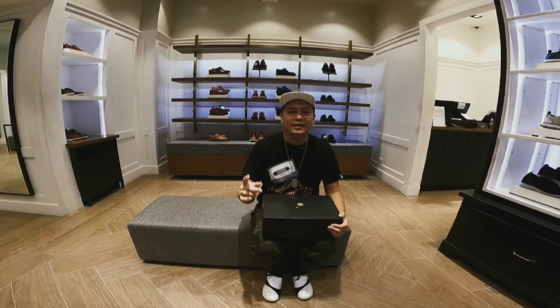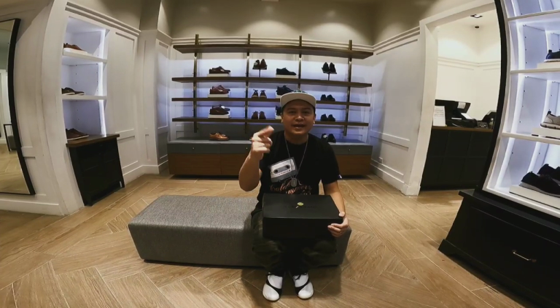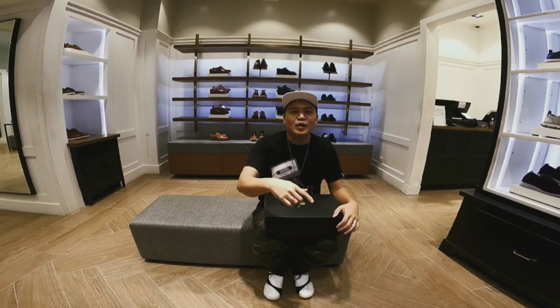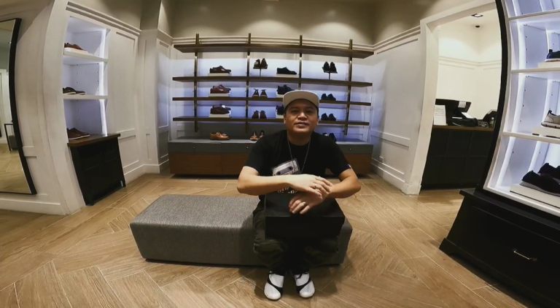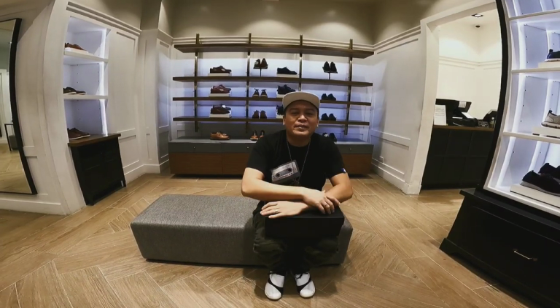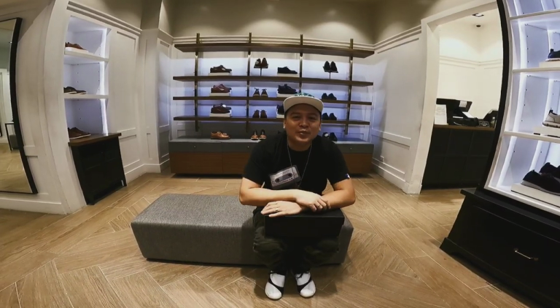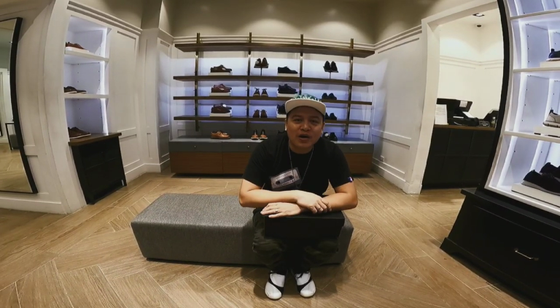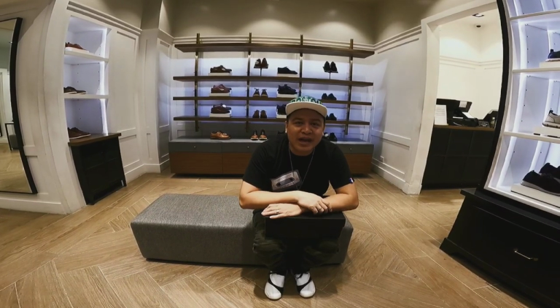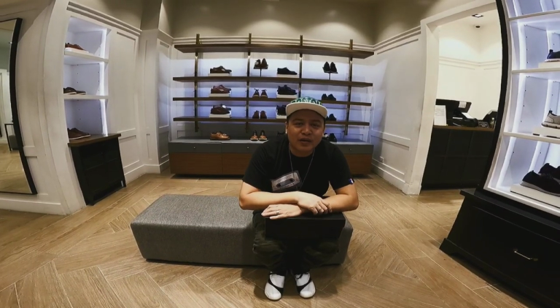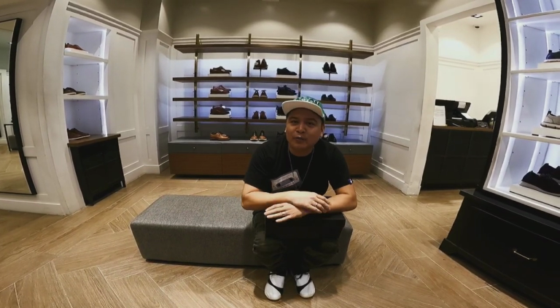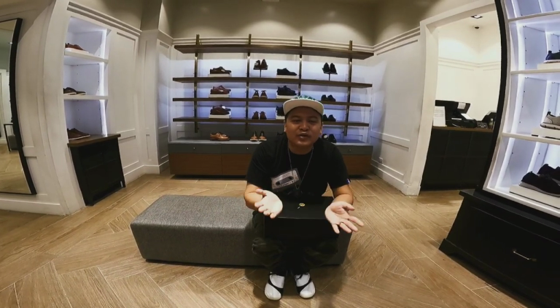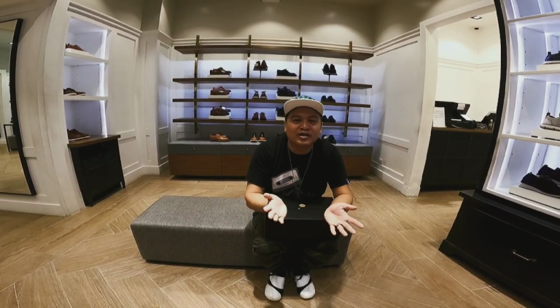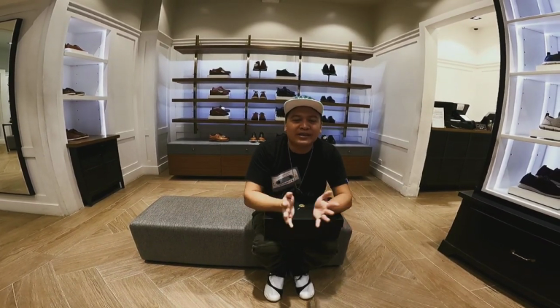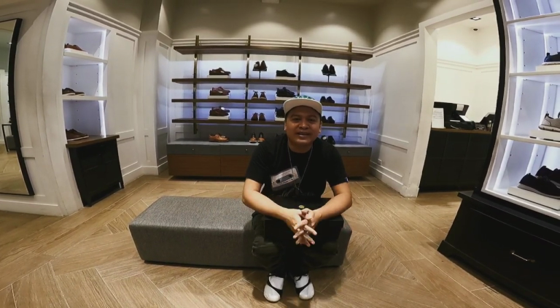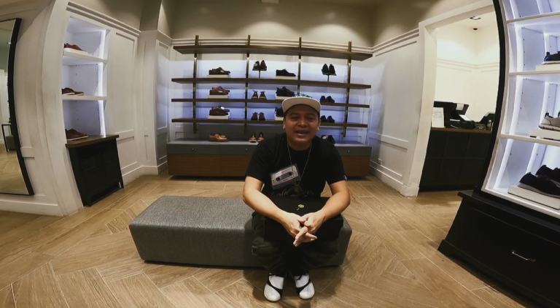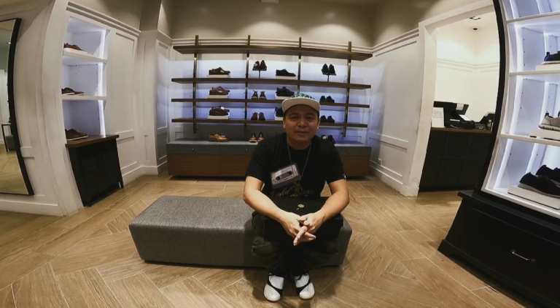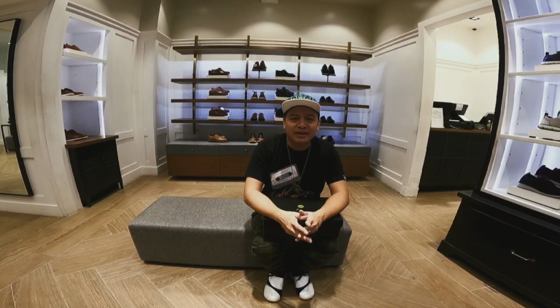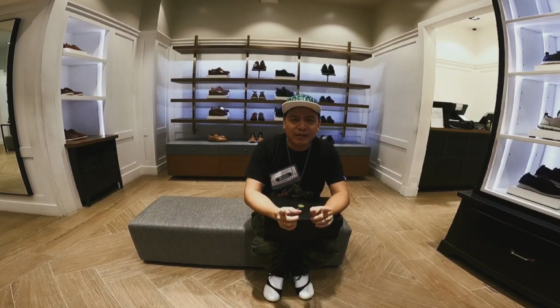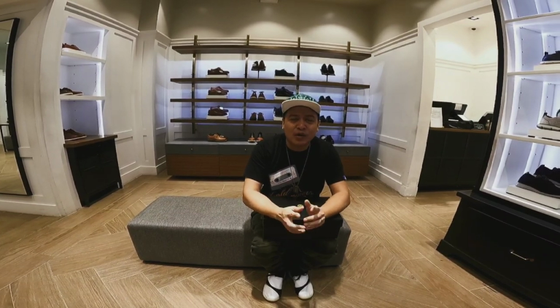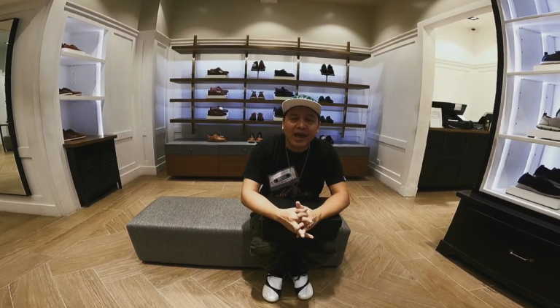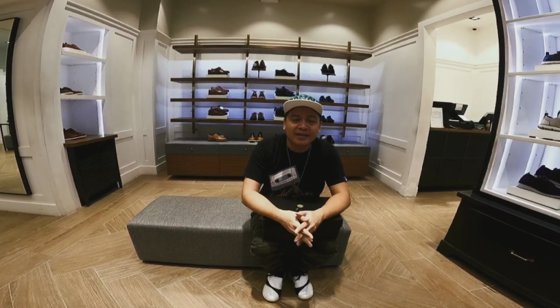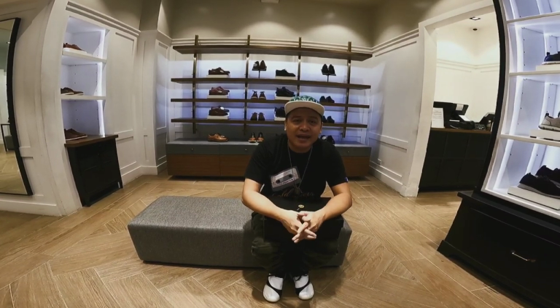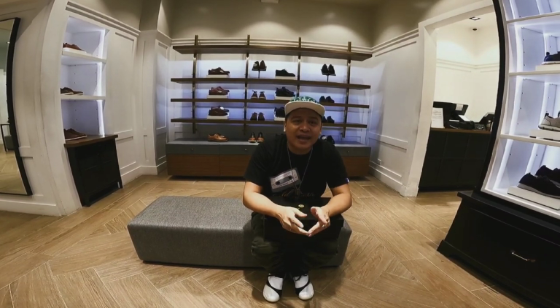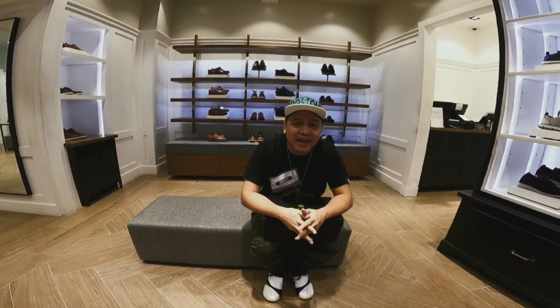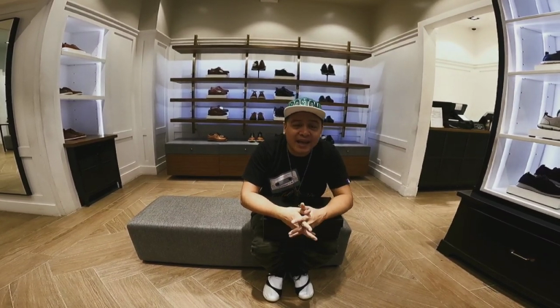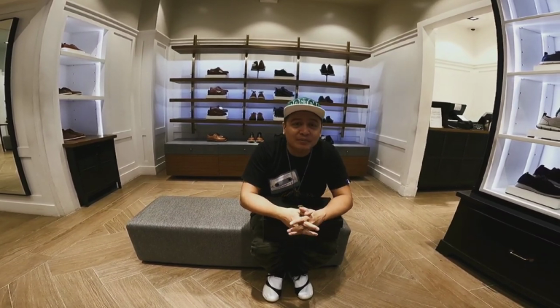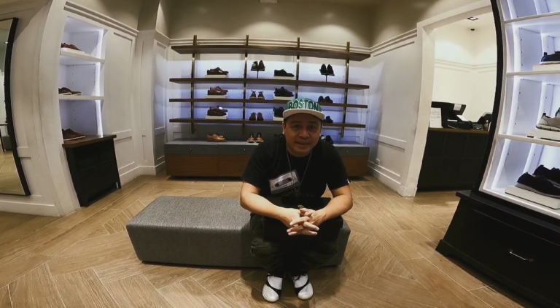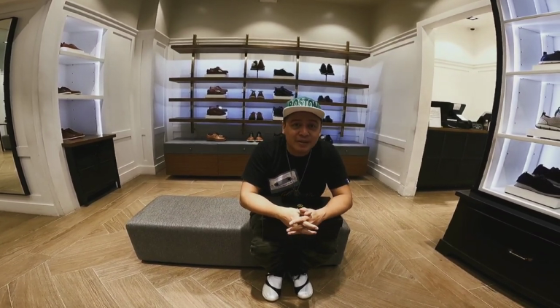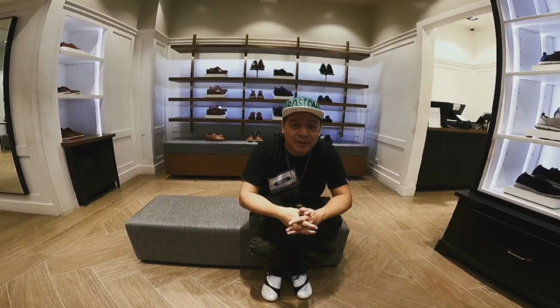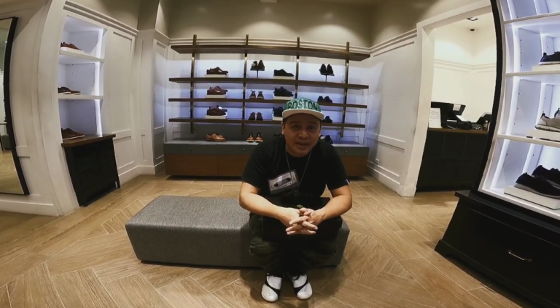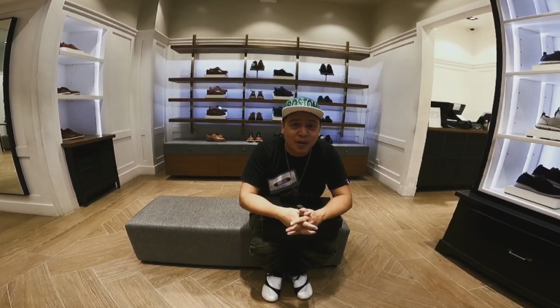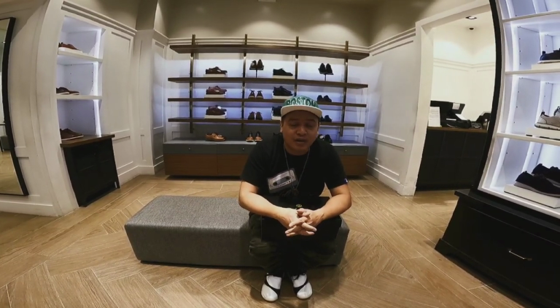Hey, what's up? It's your boy John Galoy. Welcome to my channel. I'm here now at Cole Haan at Ayala Manila Bay Mall.